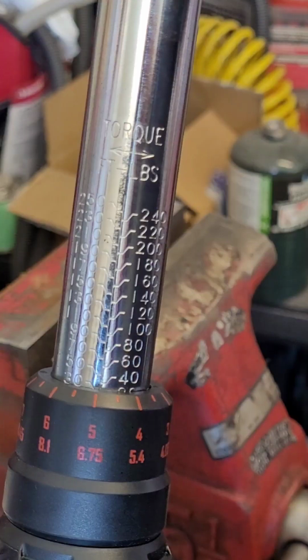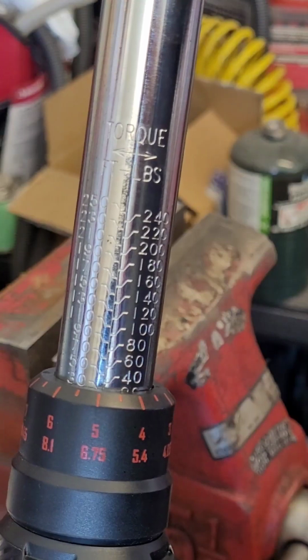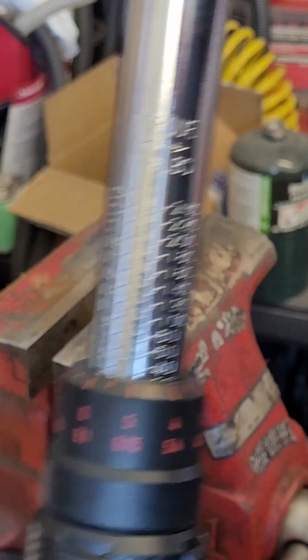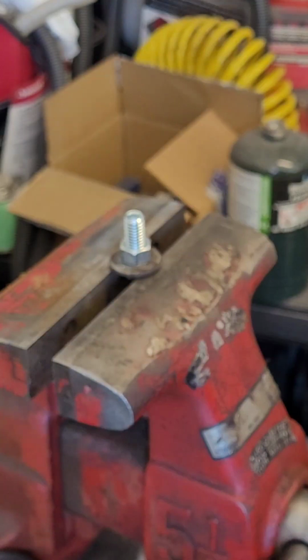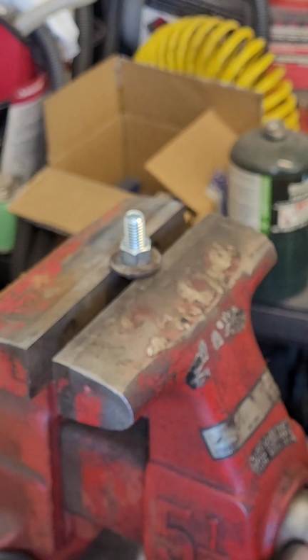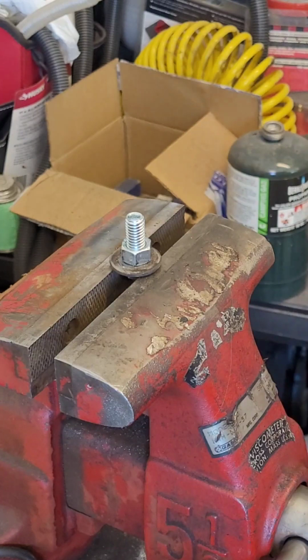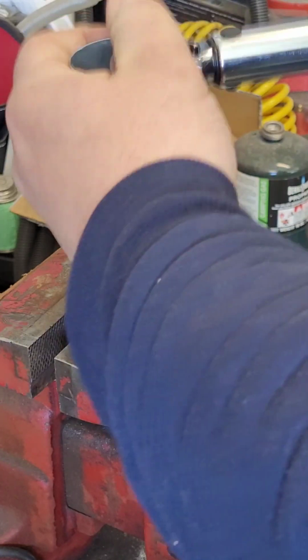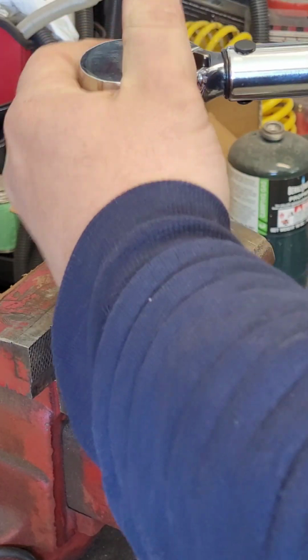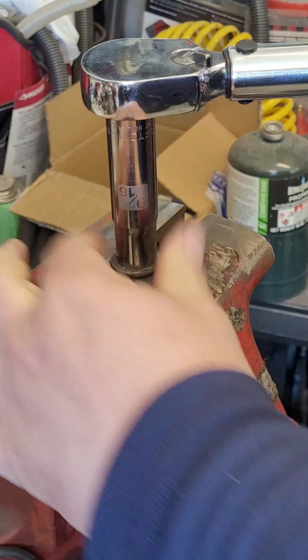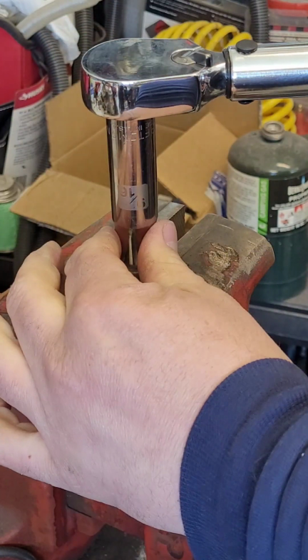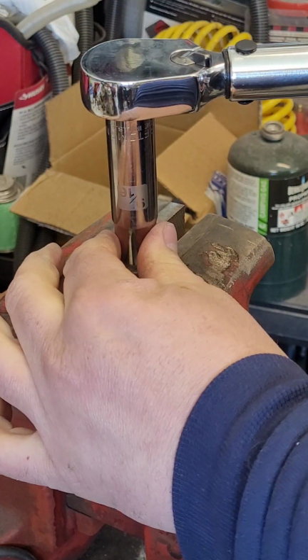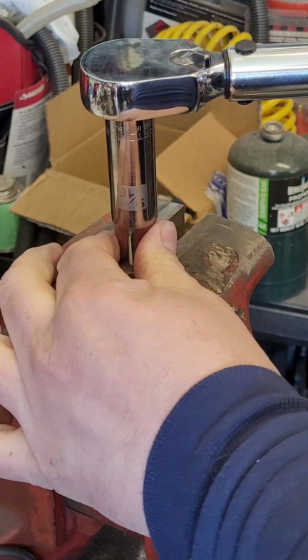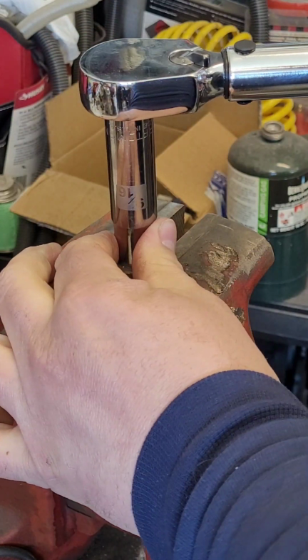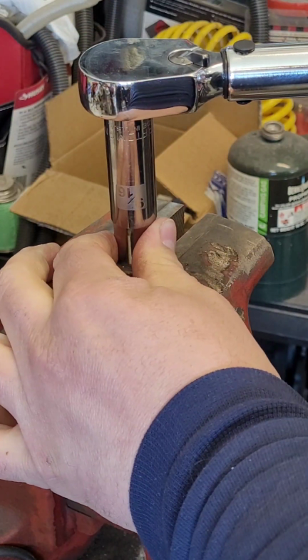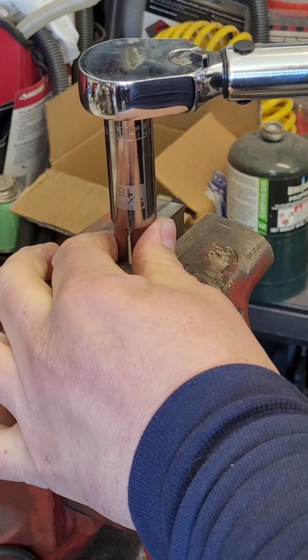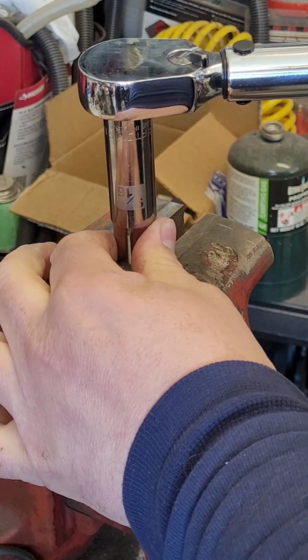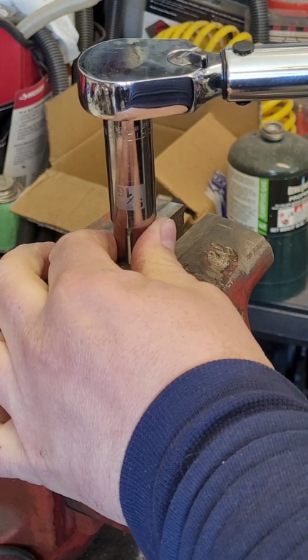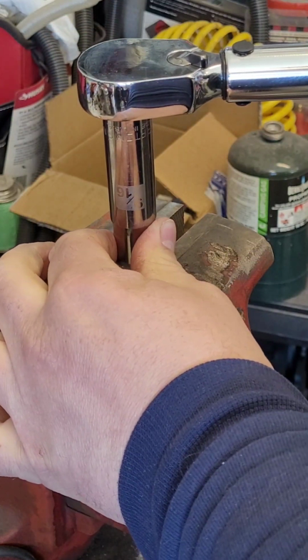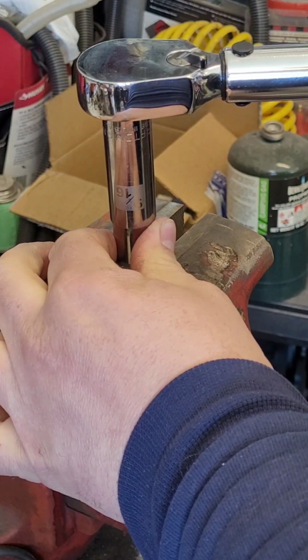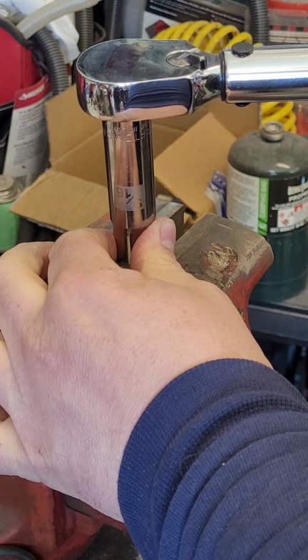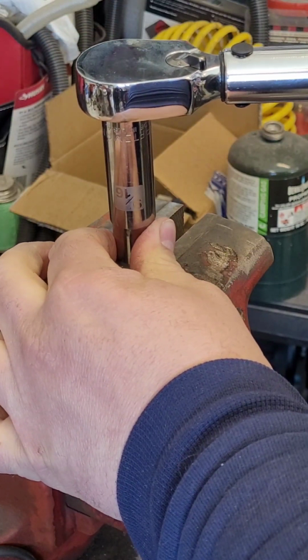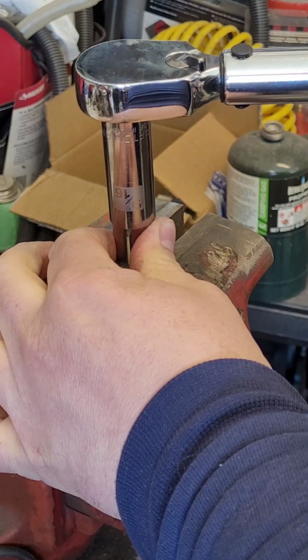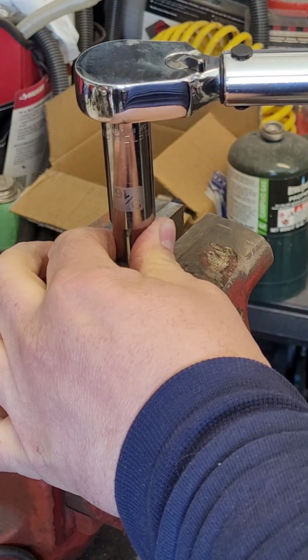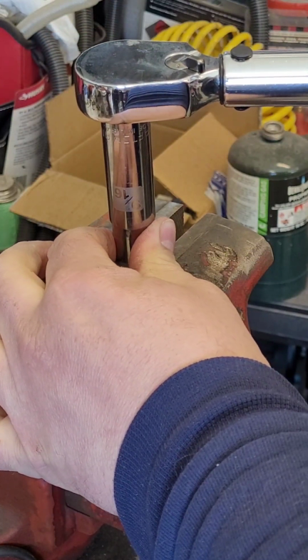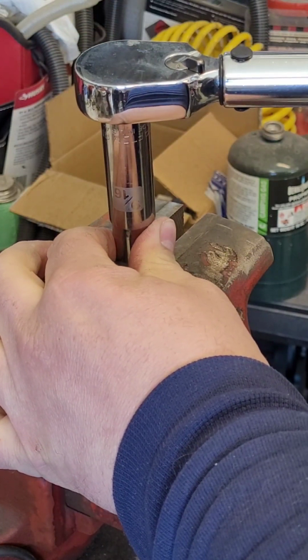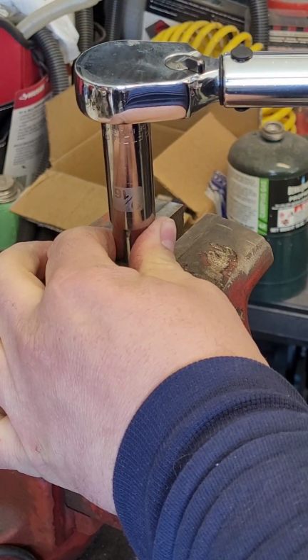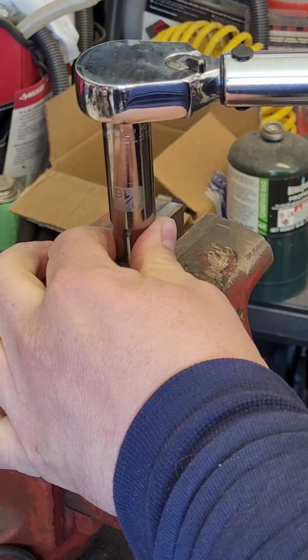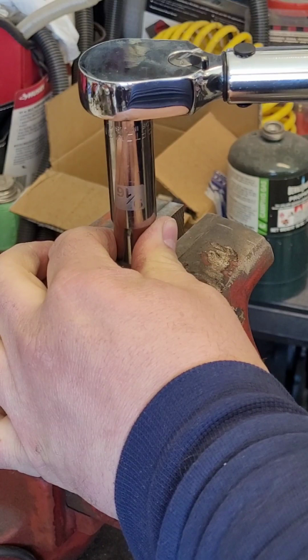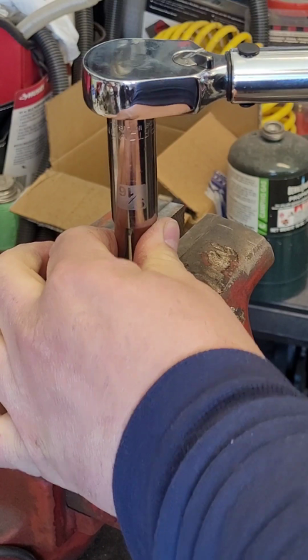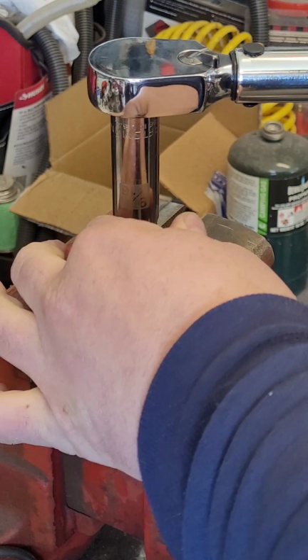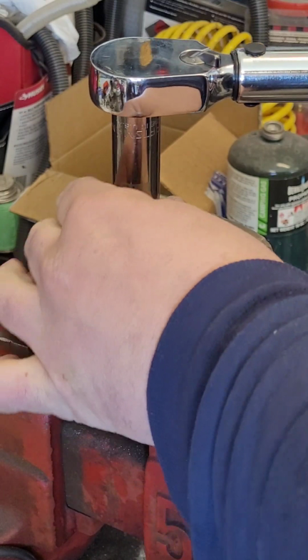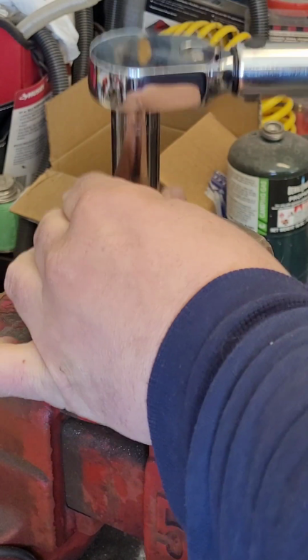There's 35 foot-pounds. Yep, starting to move the socket there.